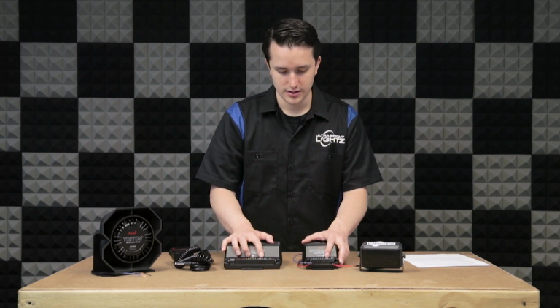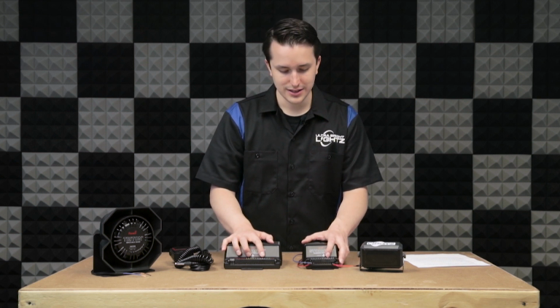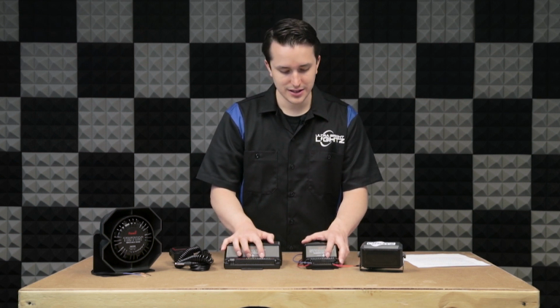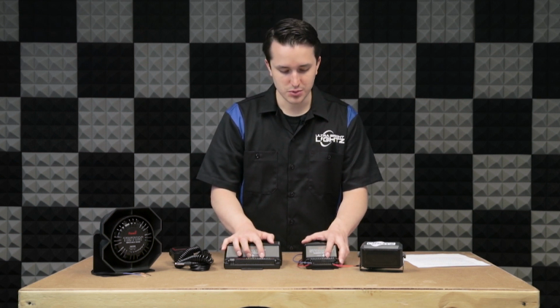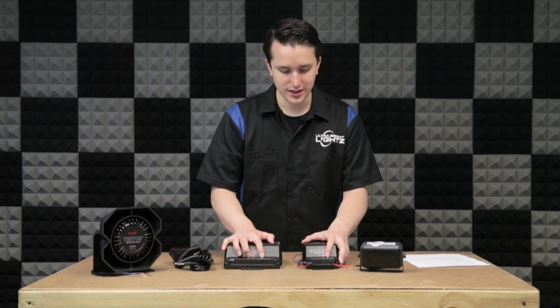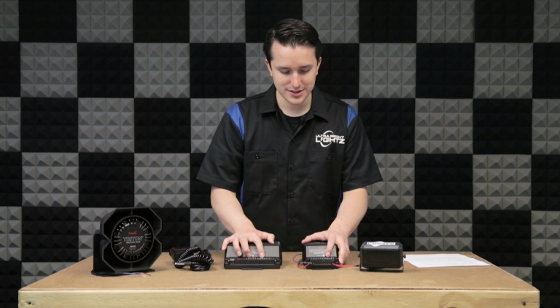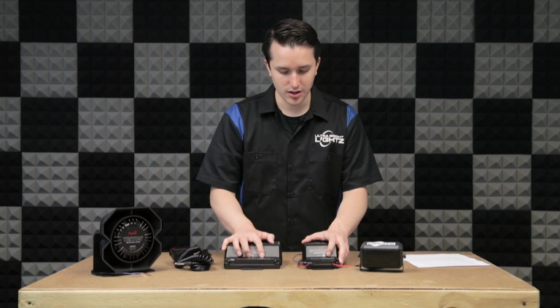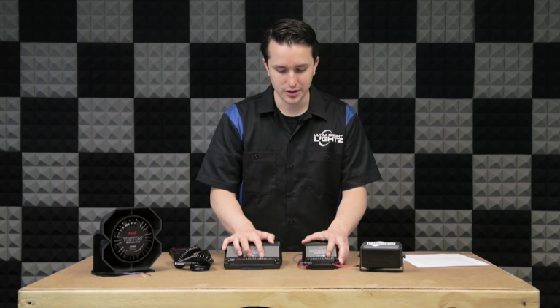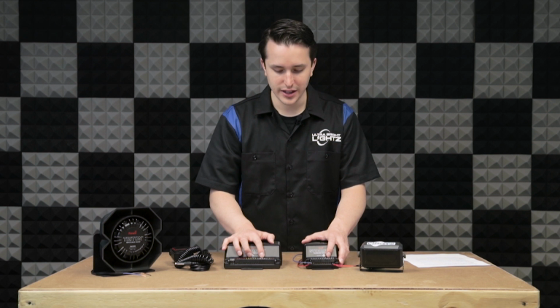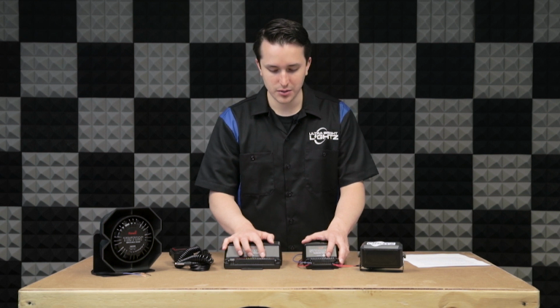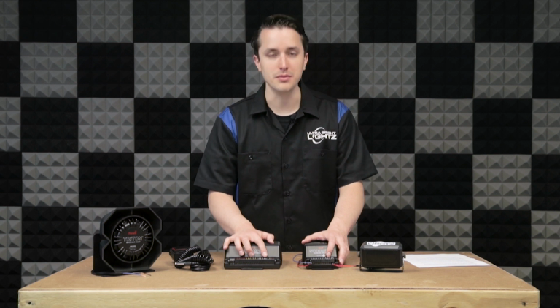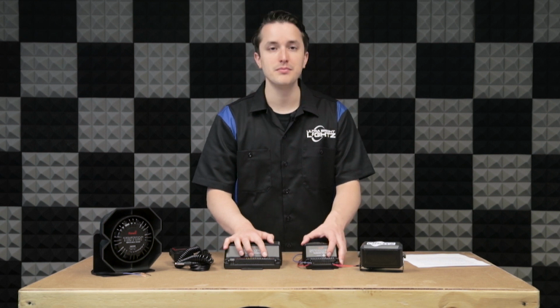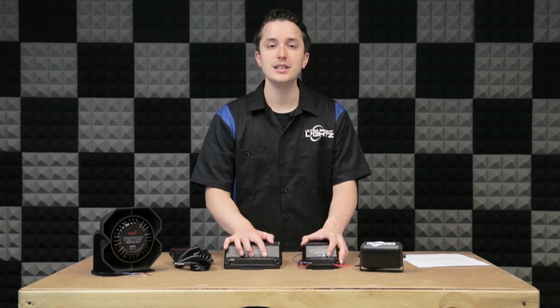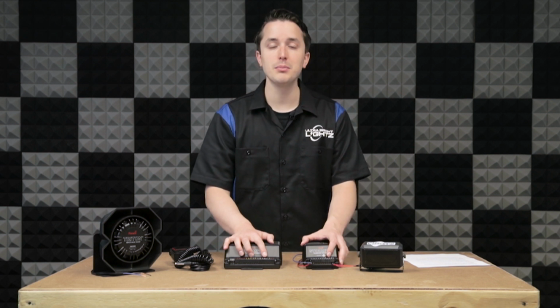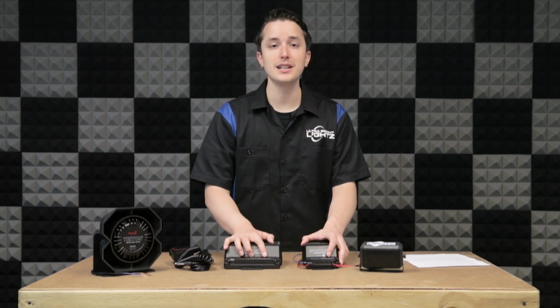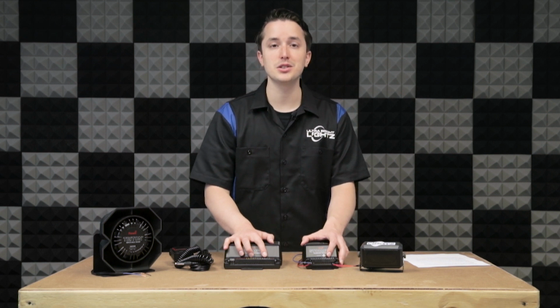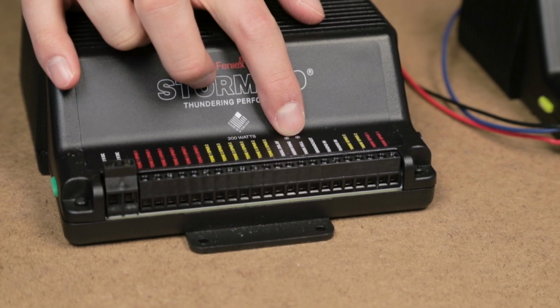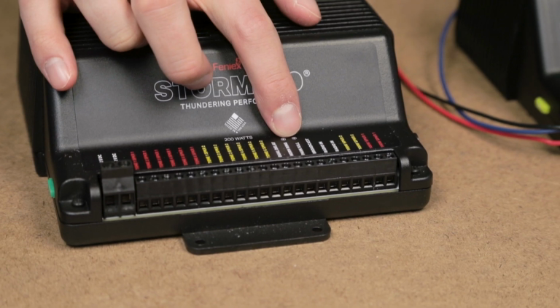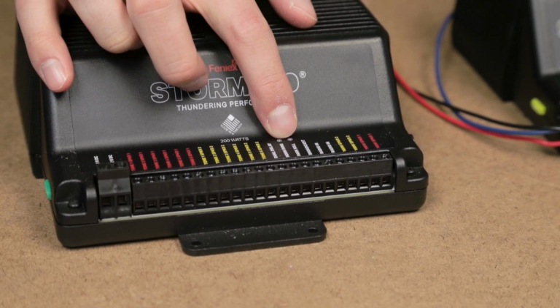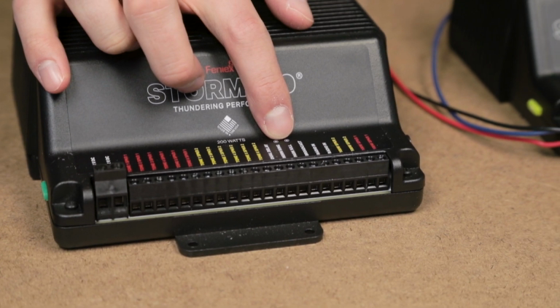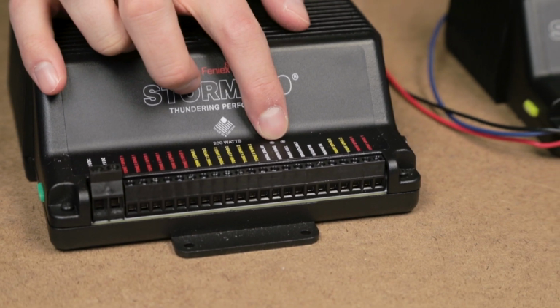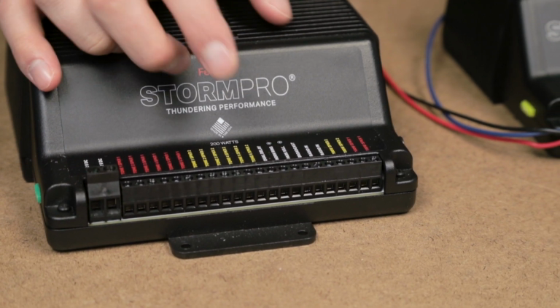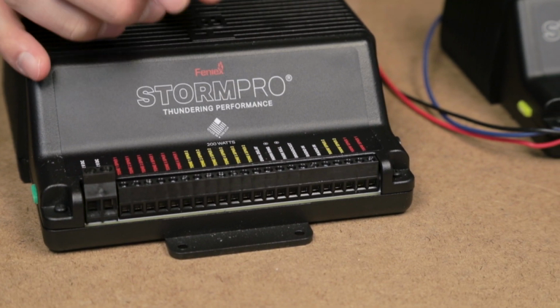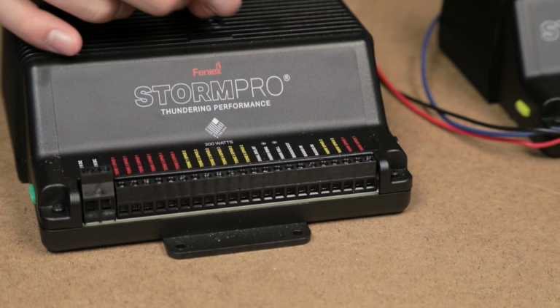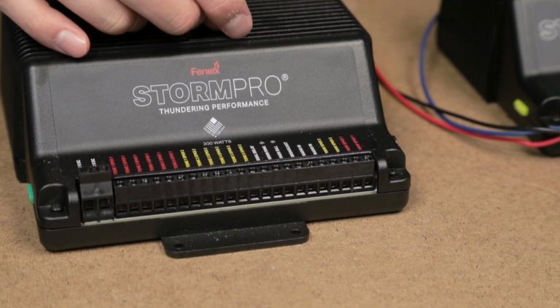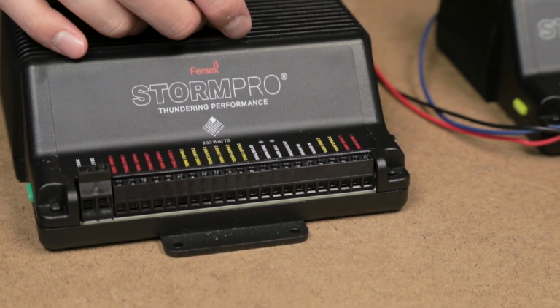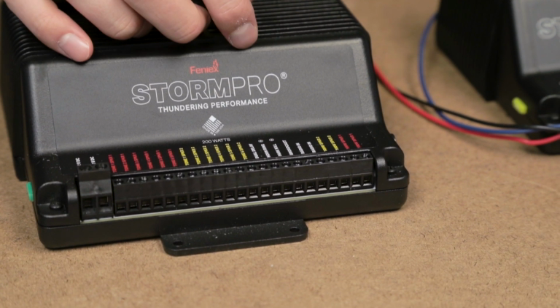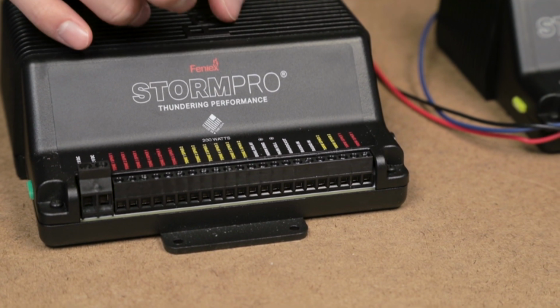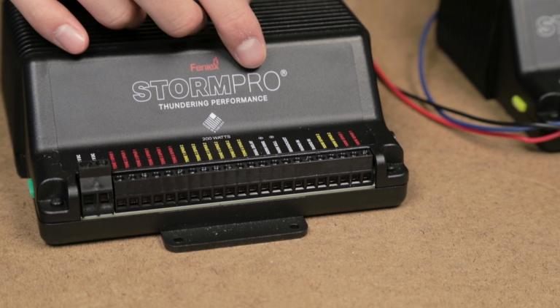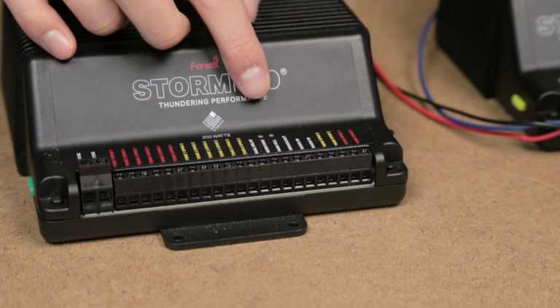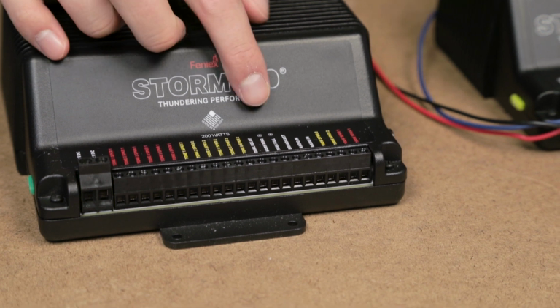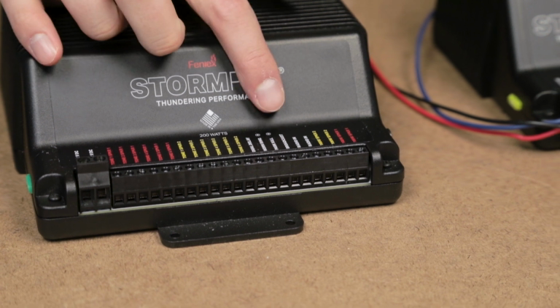Next is broadcast on and radio in. These can be connected to your radio and broadcast over the speaker what's being played through your radio.